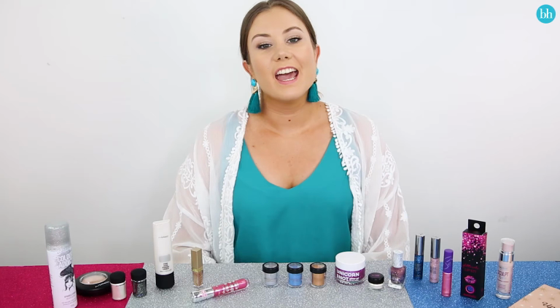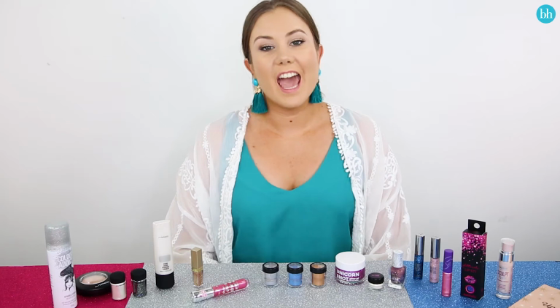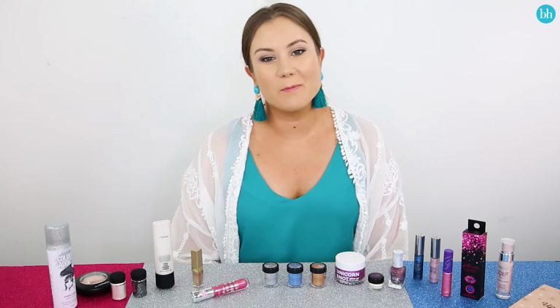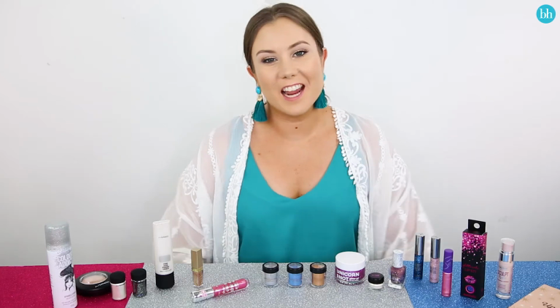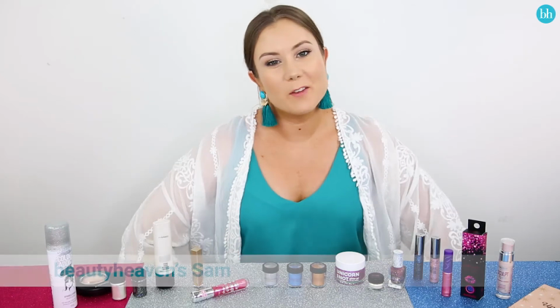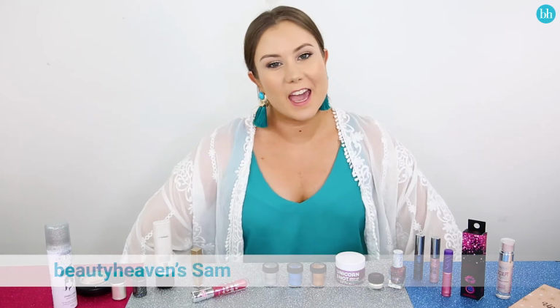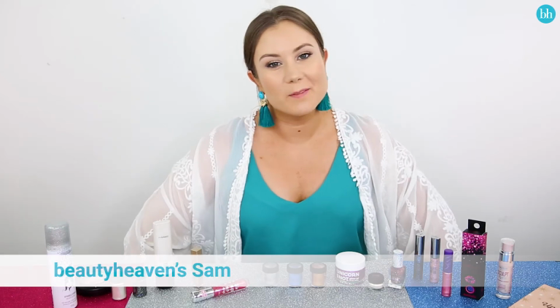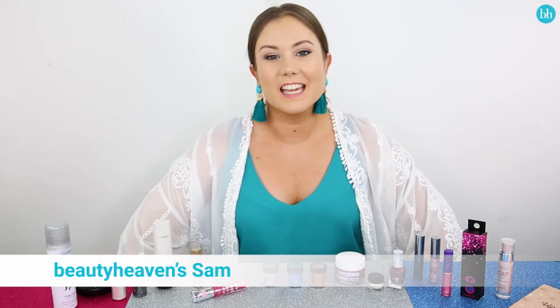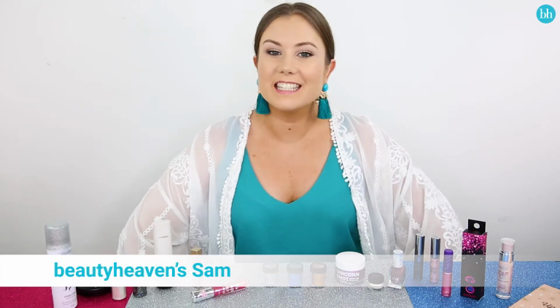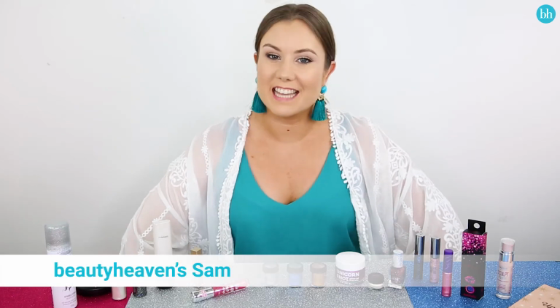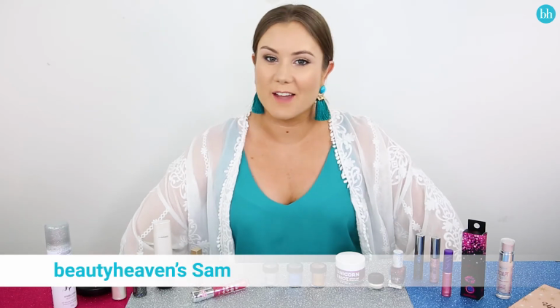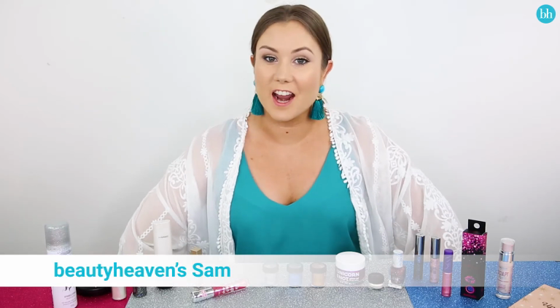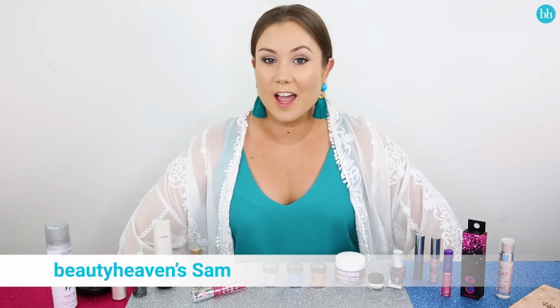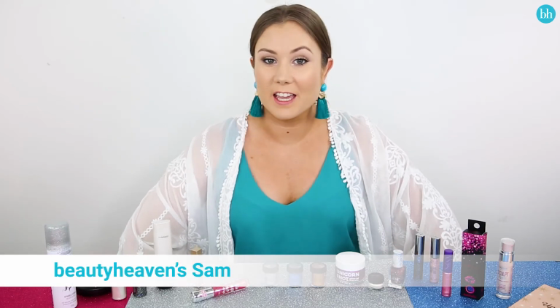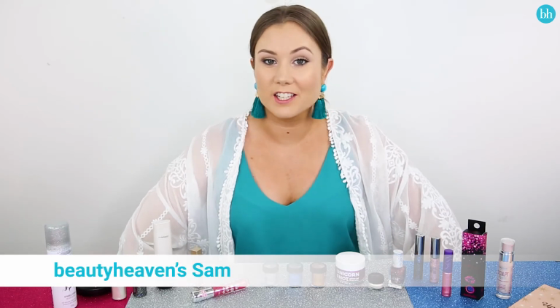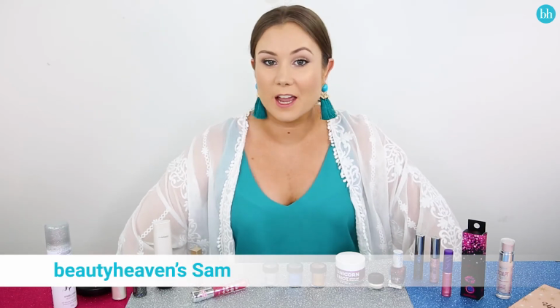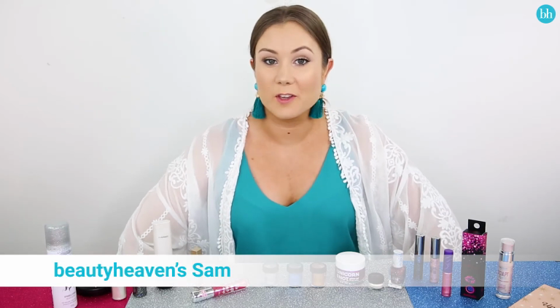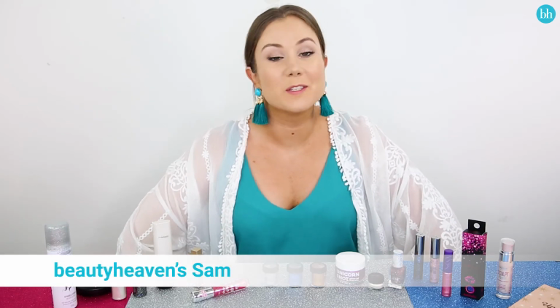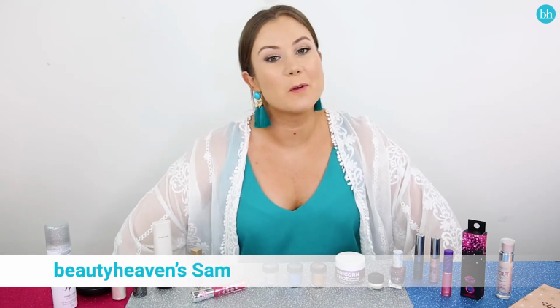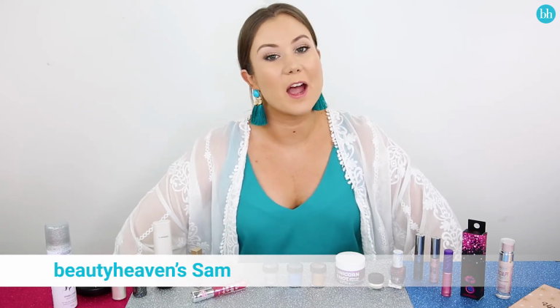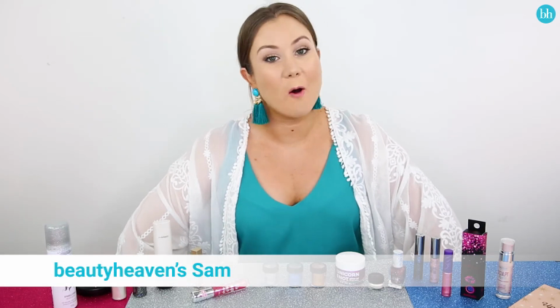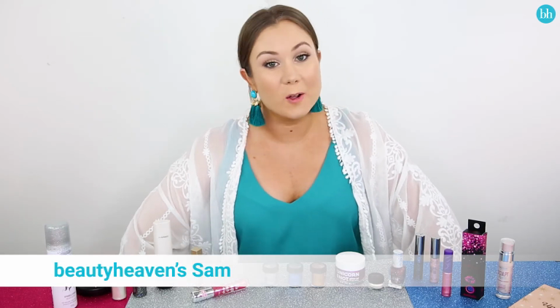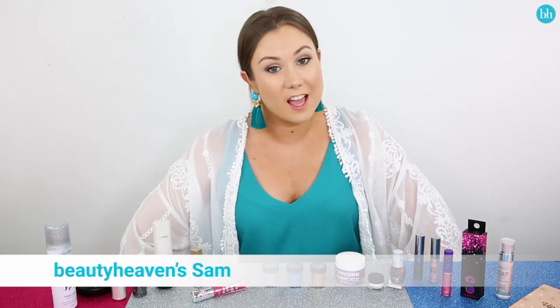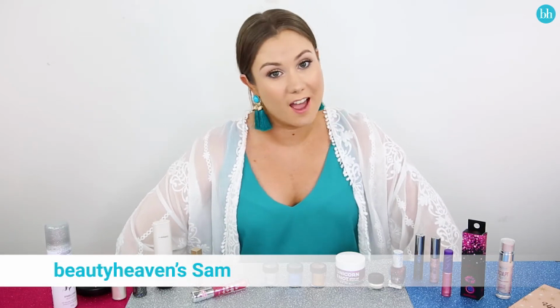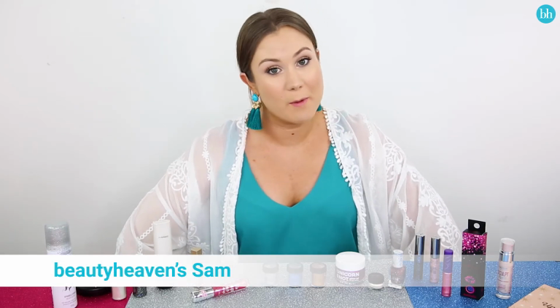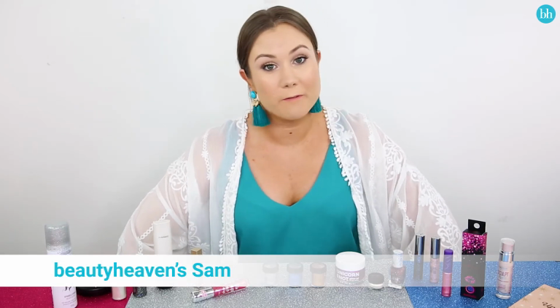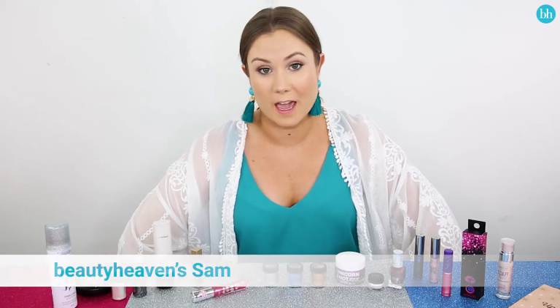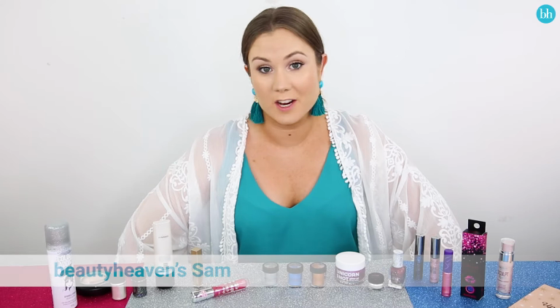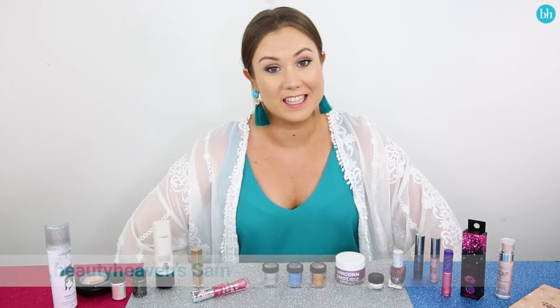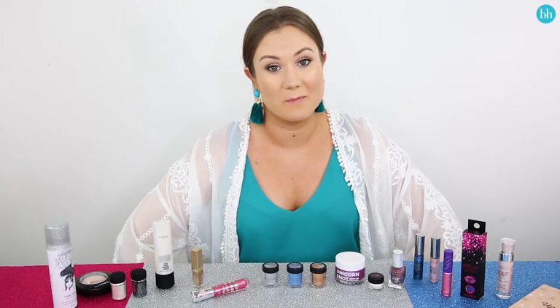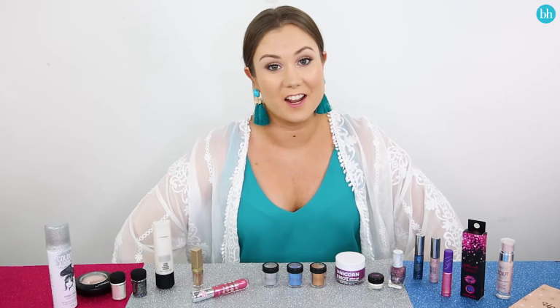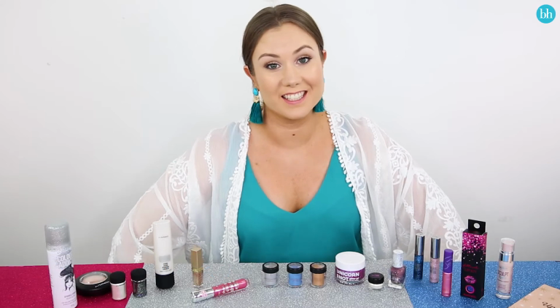Hey Beauty Heaven Babes, it's Sam and I'm here to share with you some of my all-time favorite glitter products.